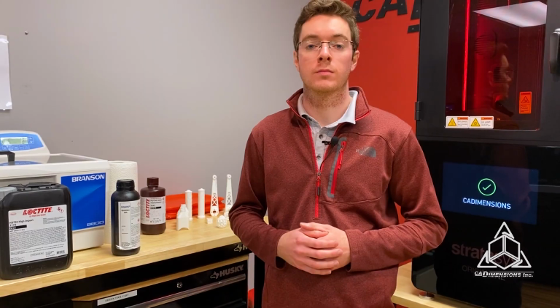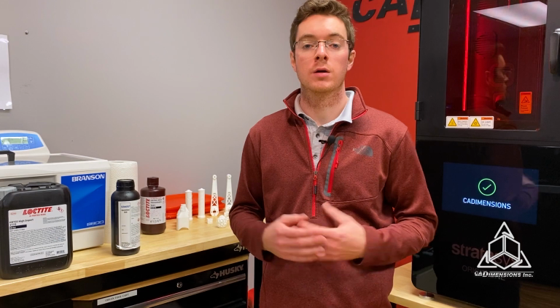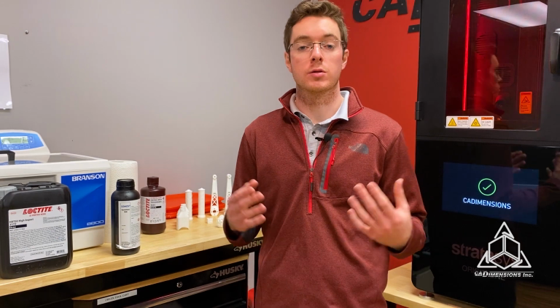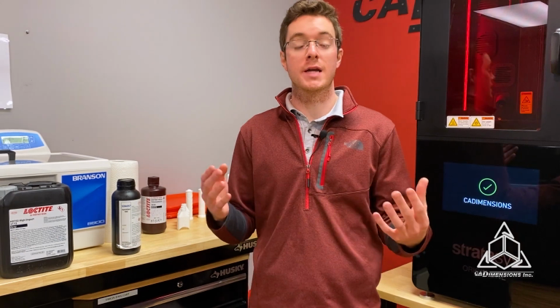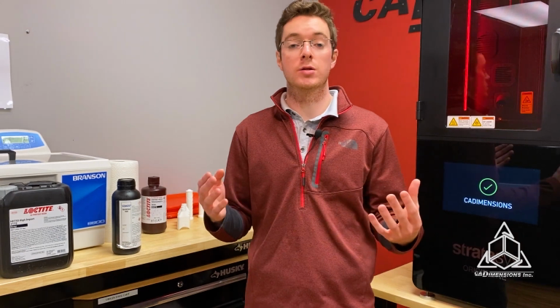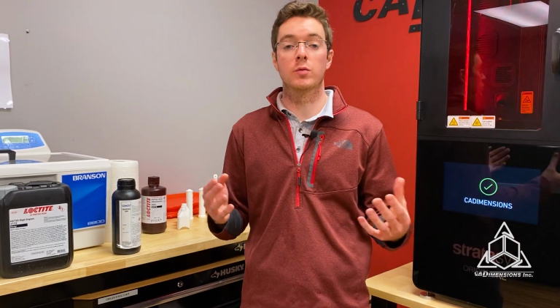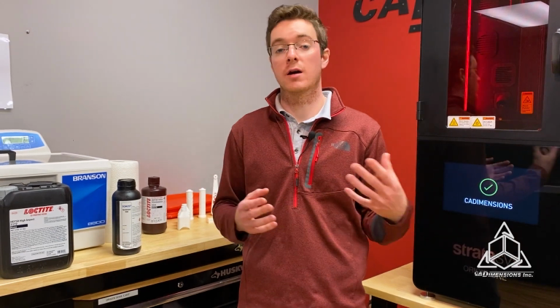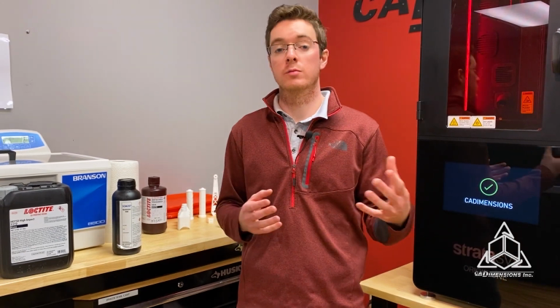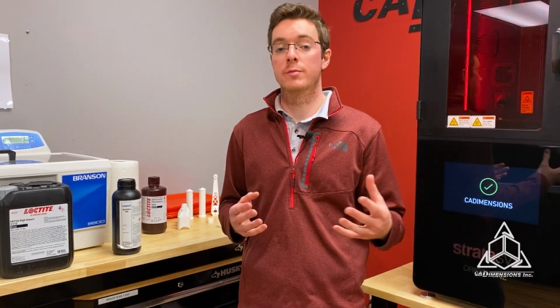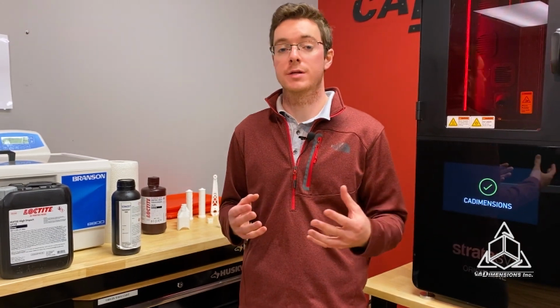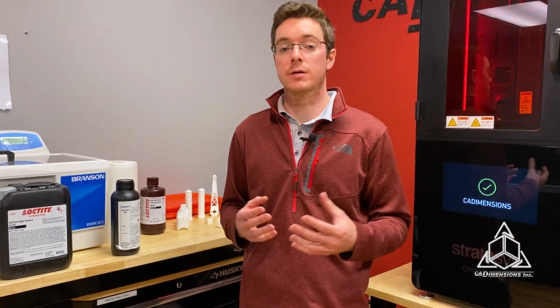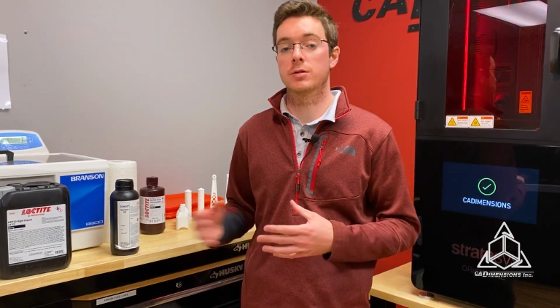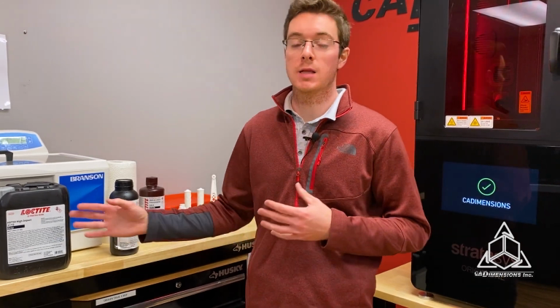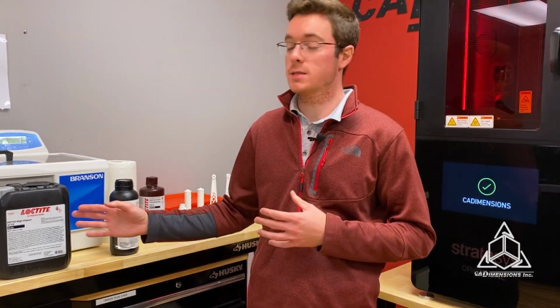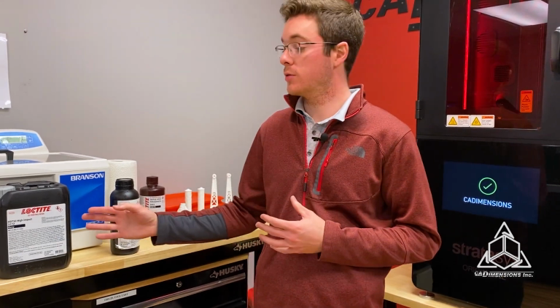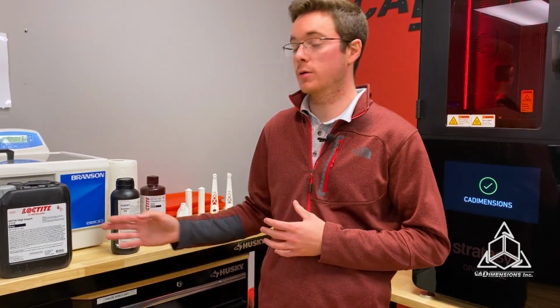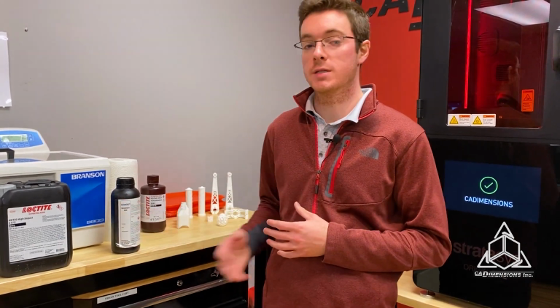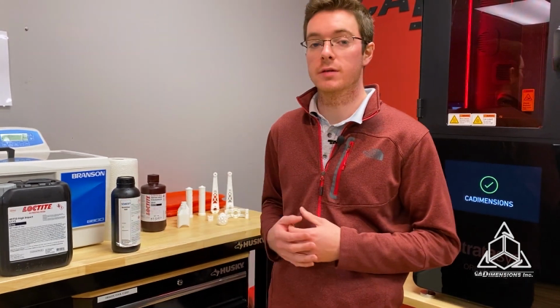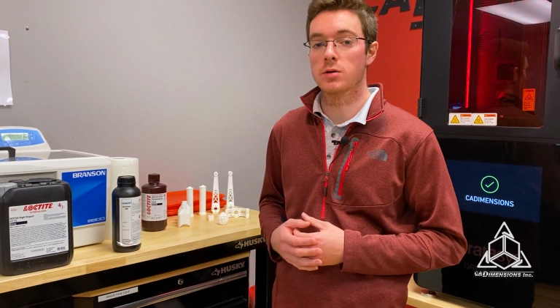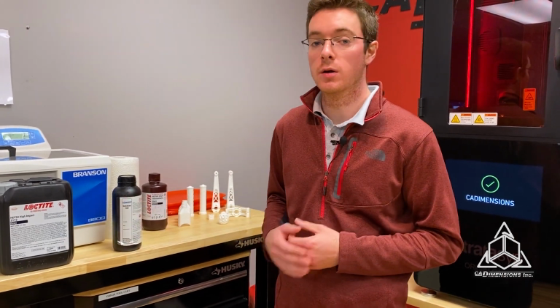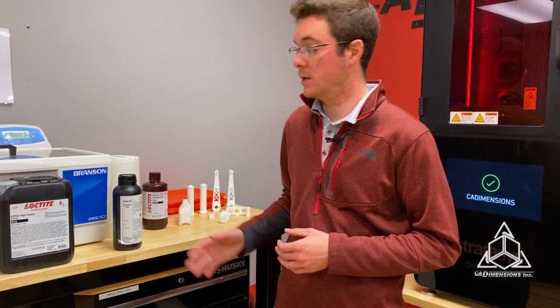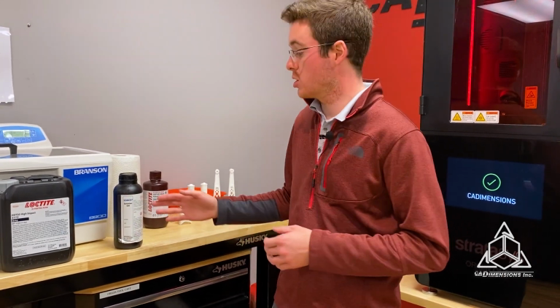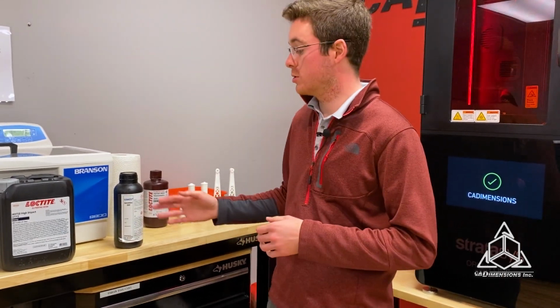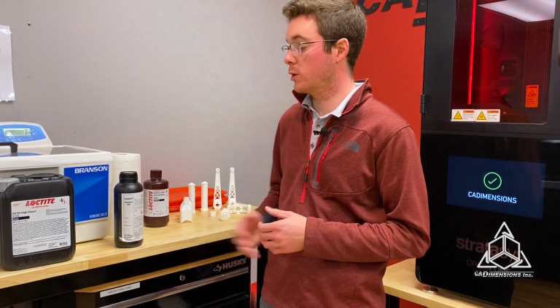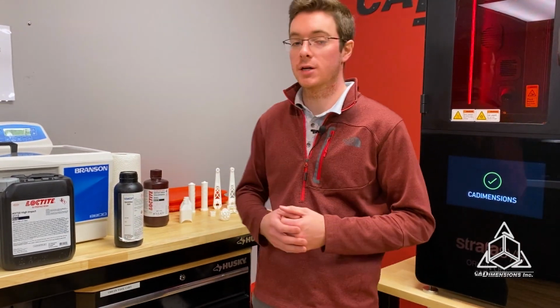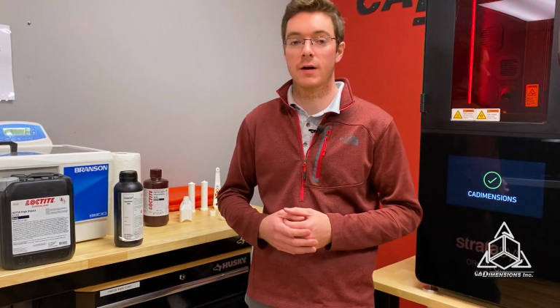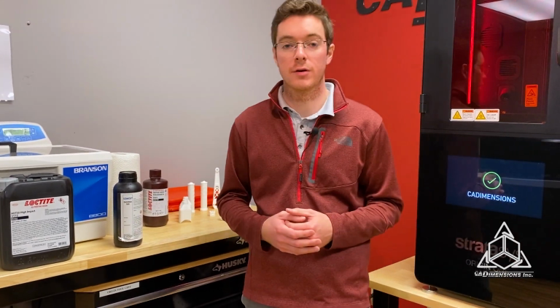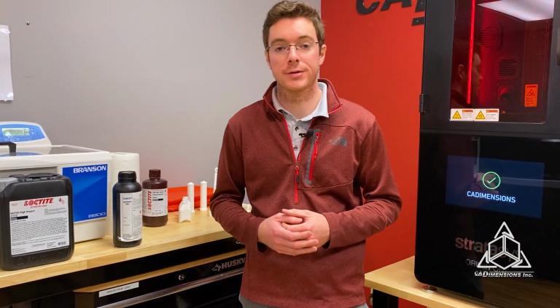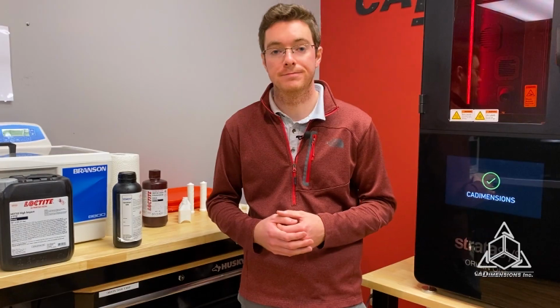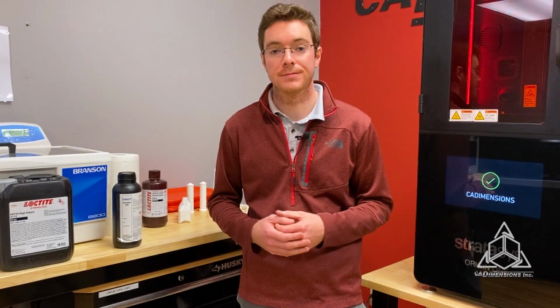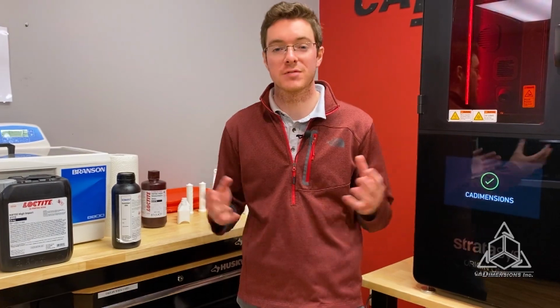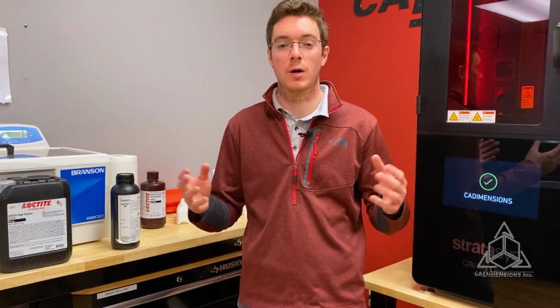So stay tuned when I cover more materials such as Loctite 3172 and Somos Quick Gen 500. Thanks for watching.